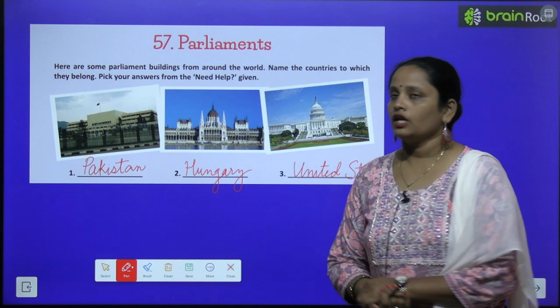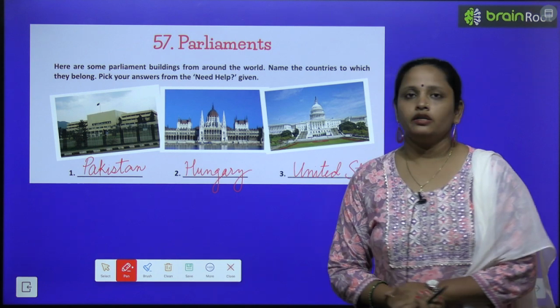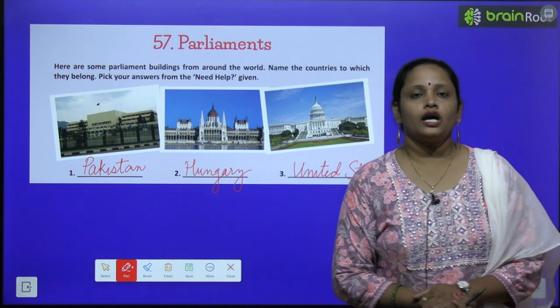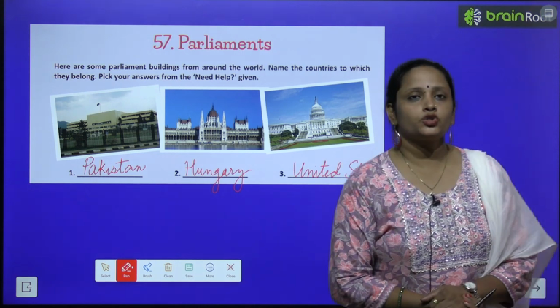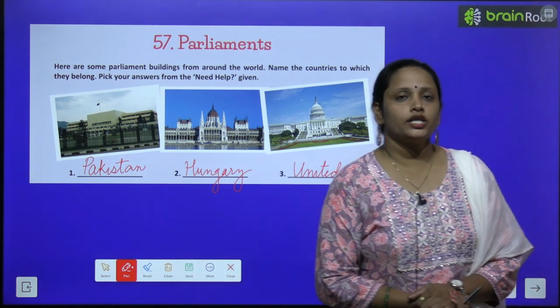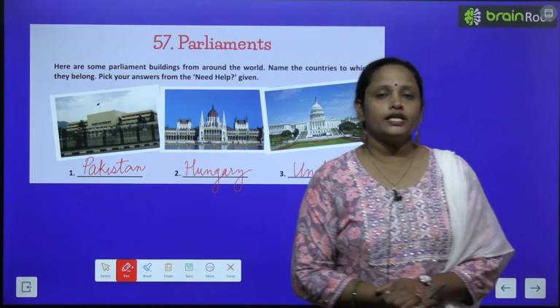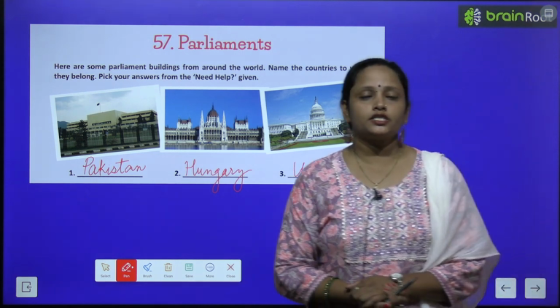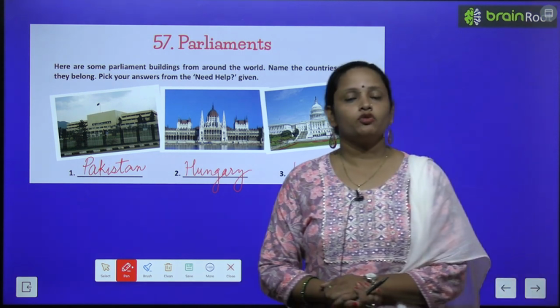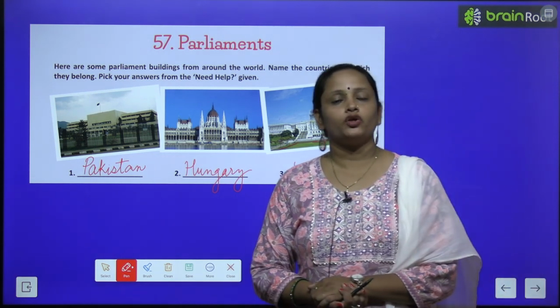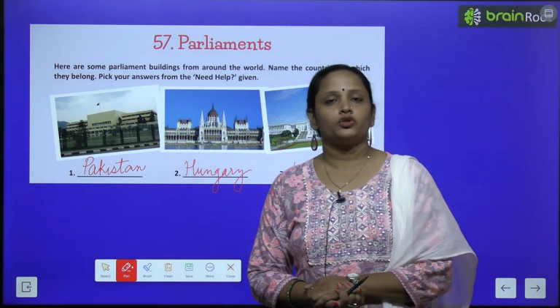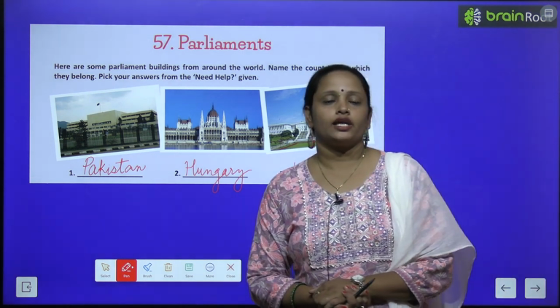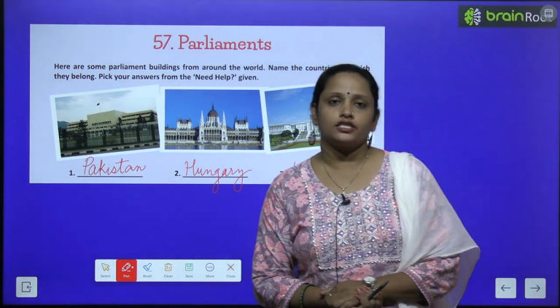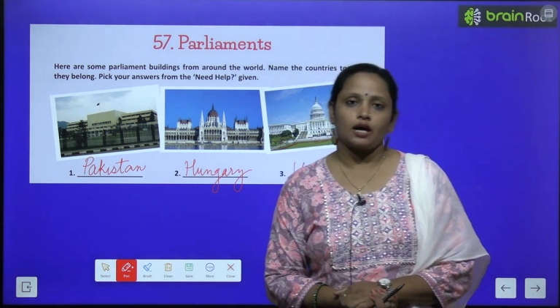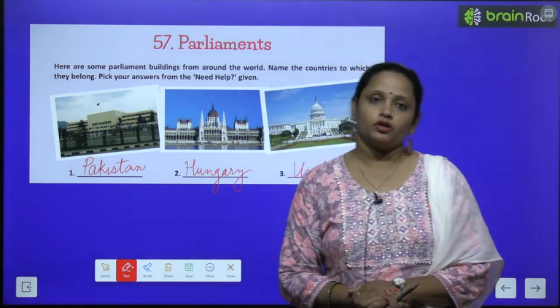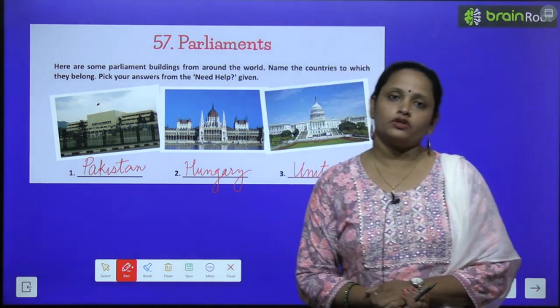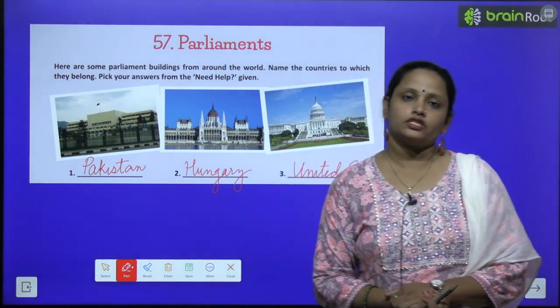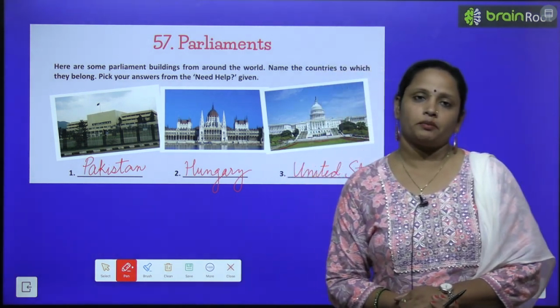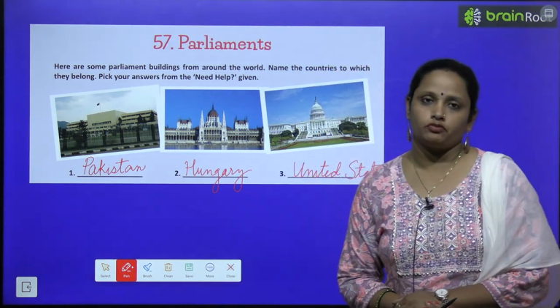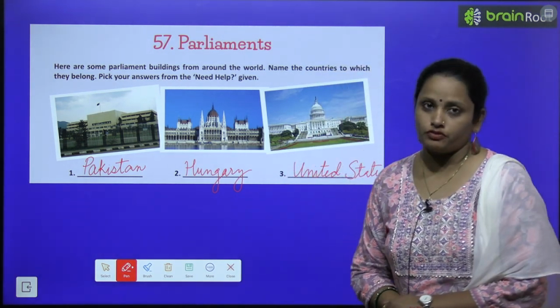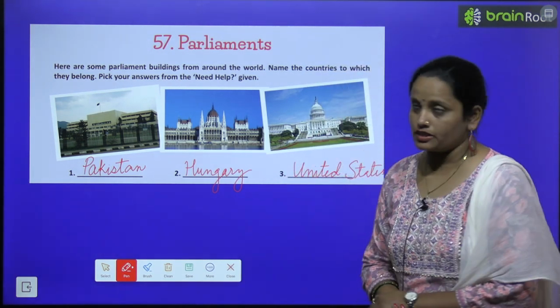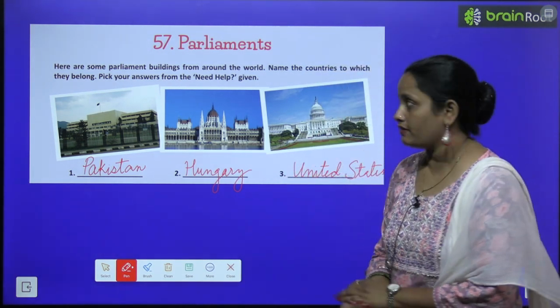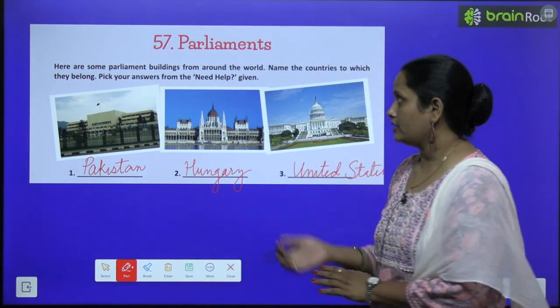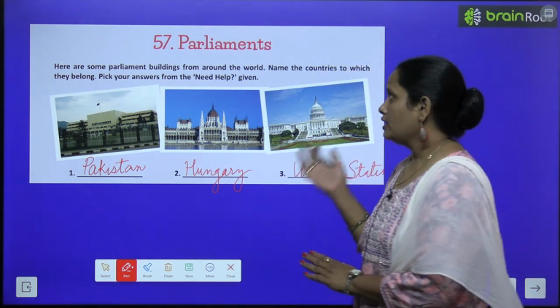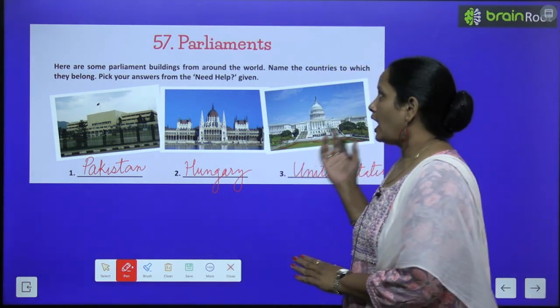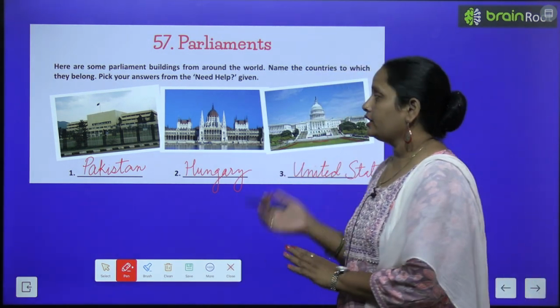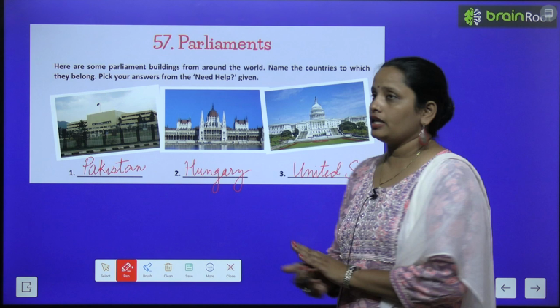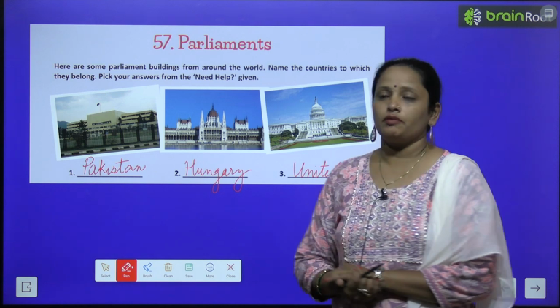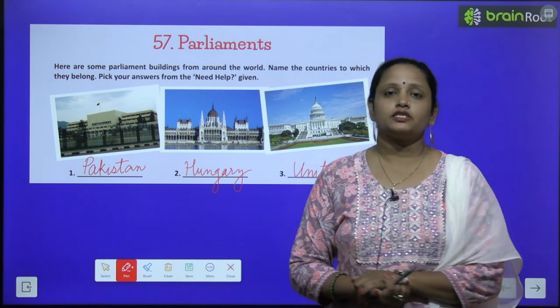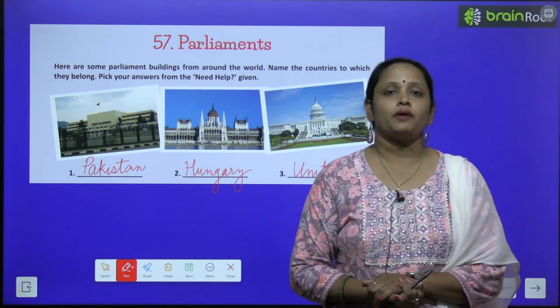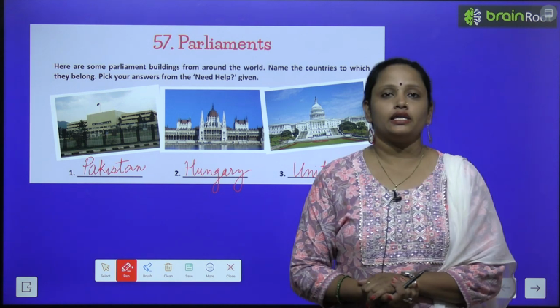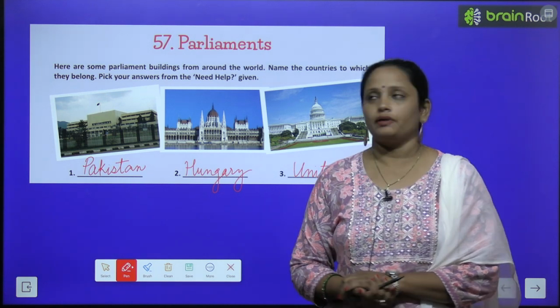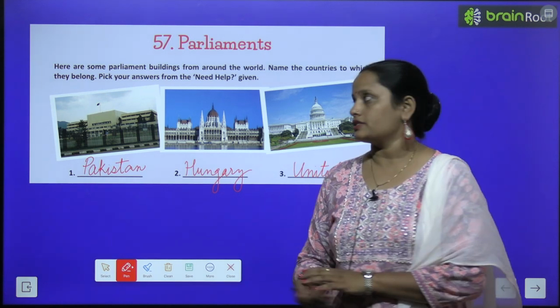Now children, let's move on to the next chapter which is chapter 57 and the name is Parliaments.